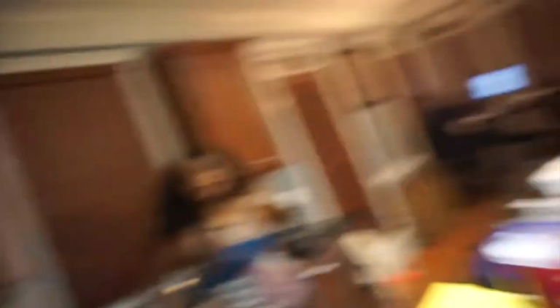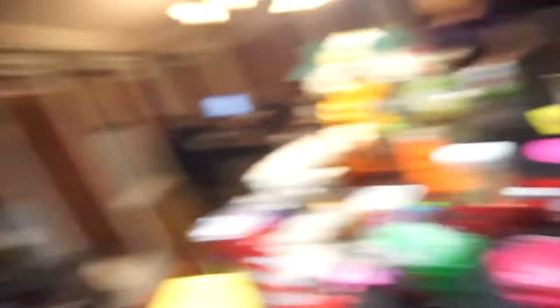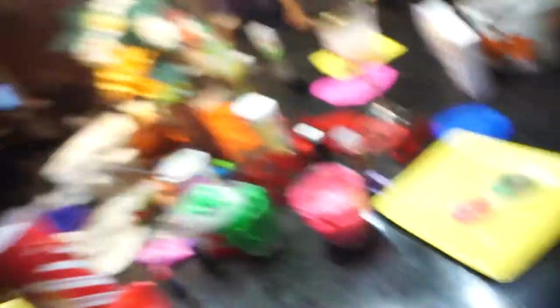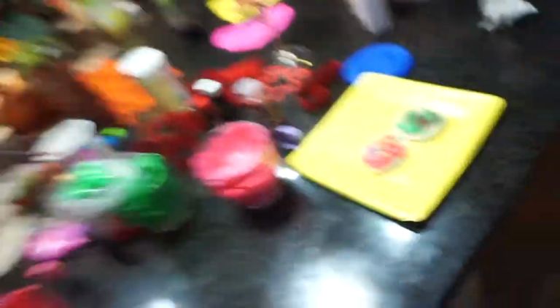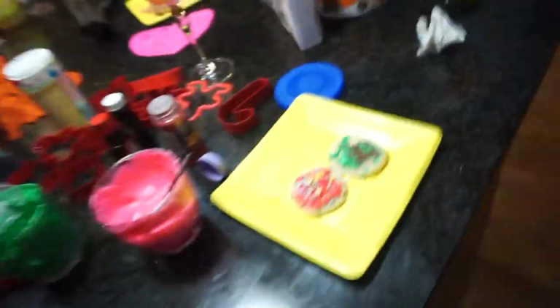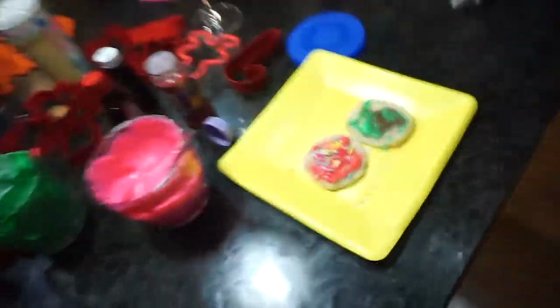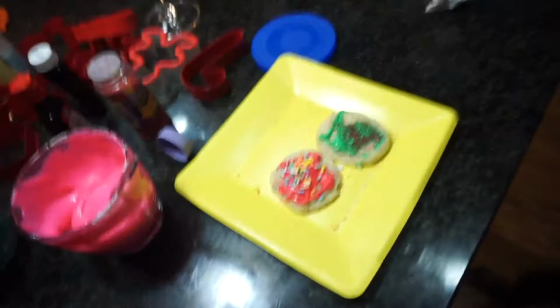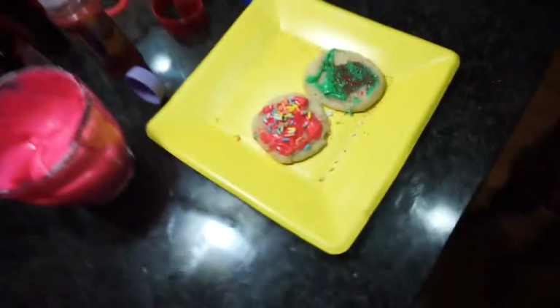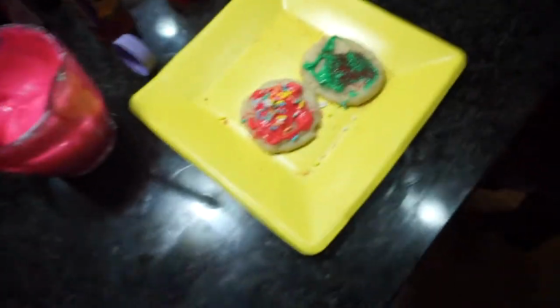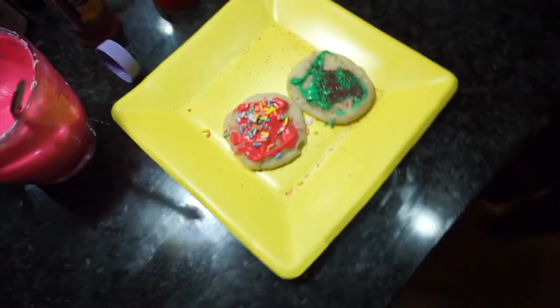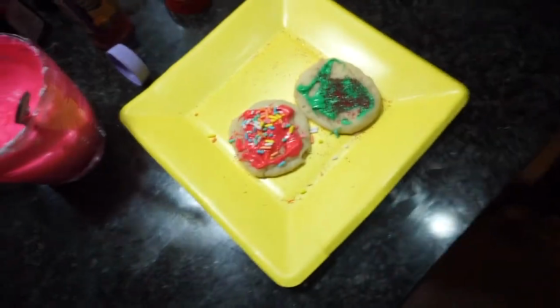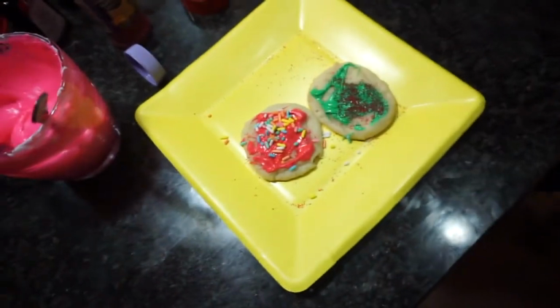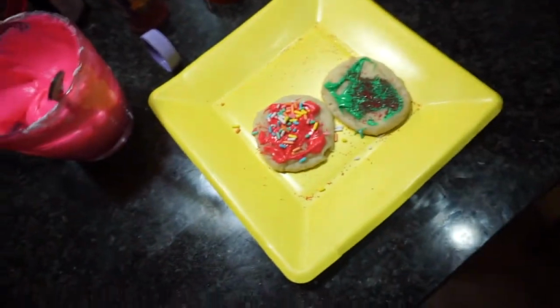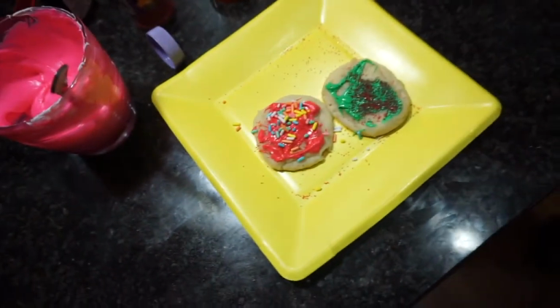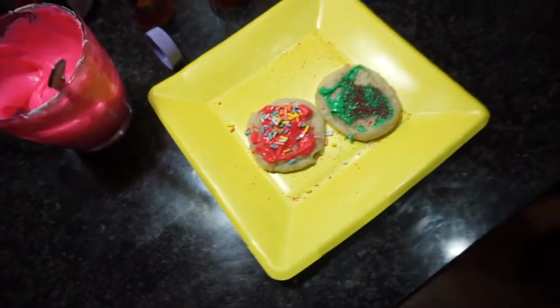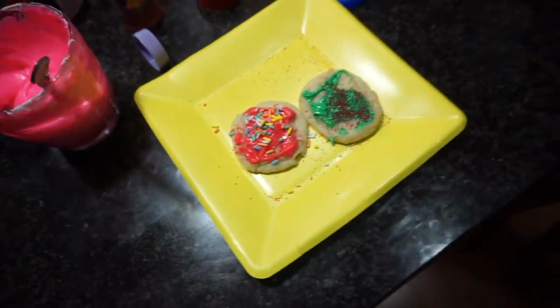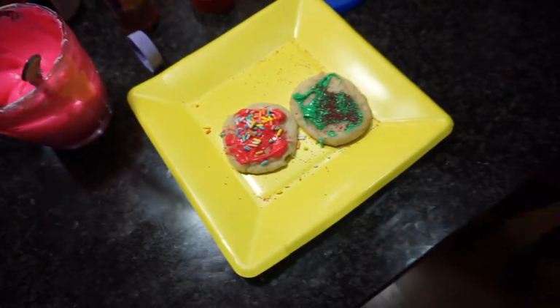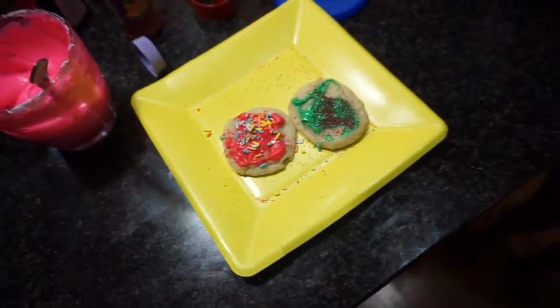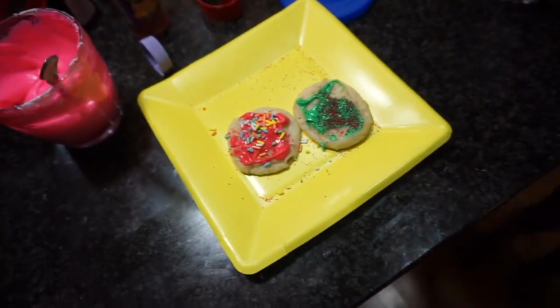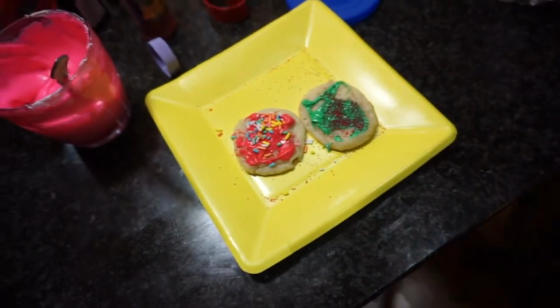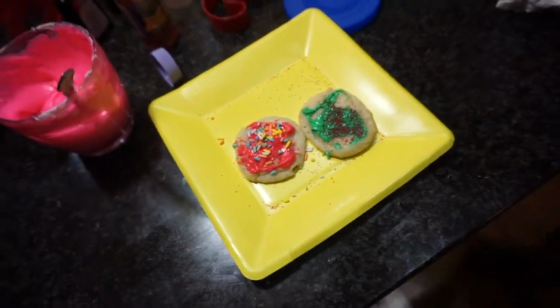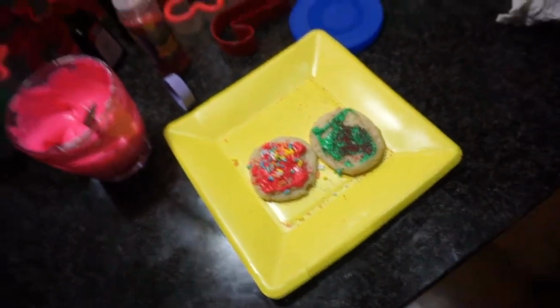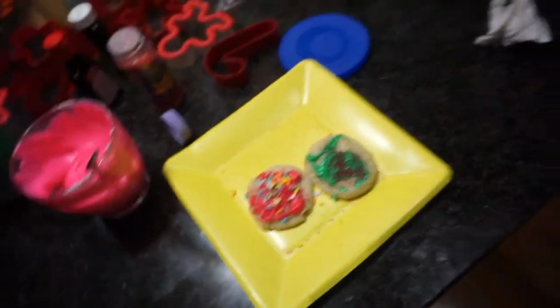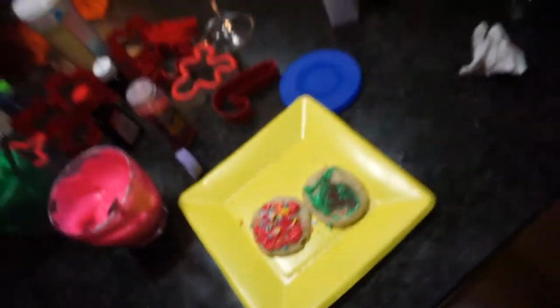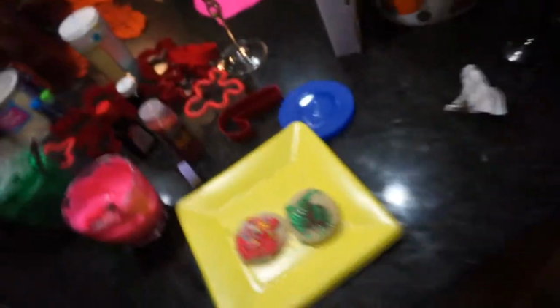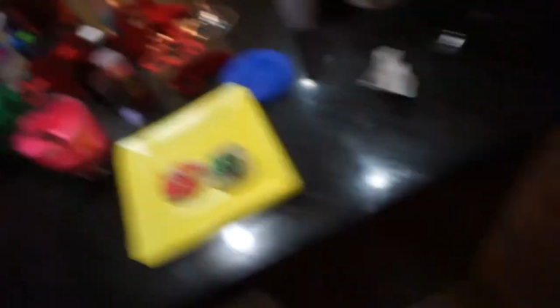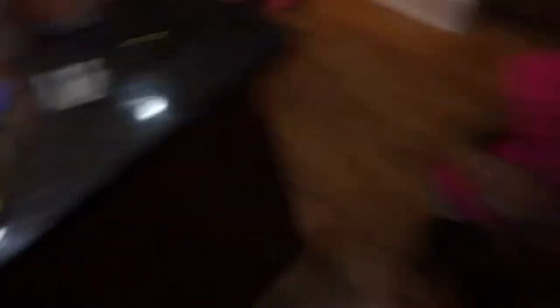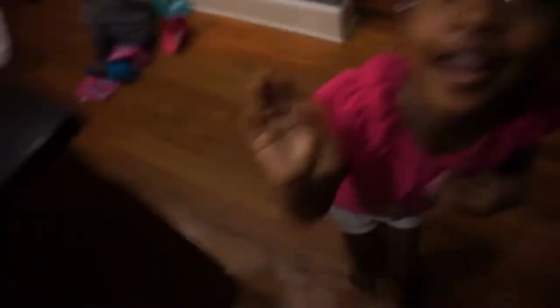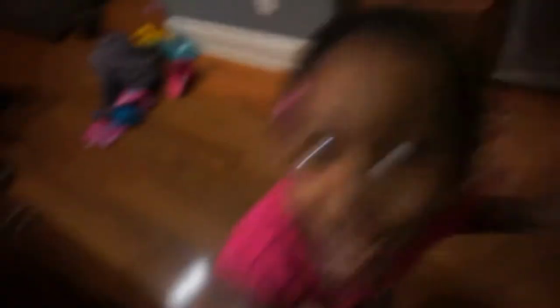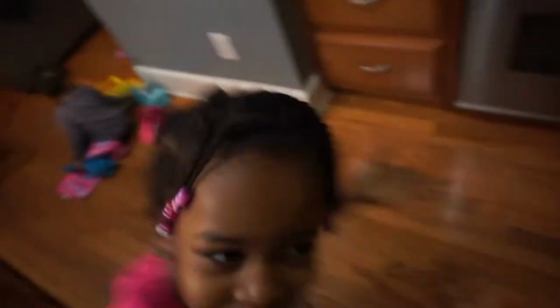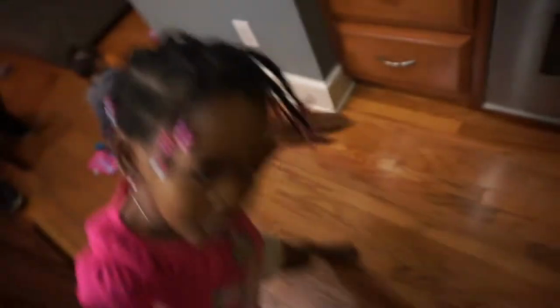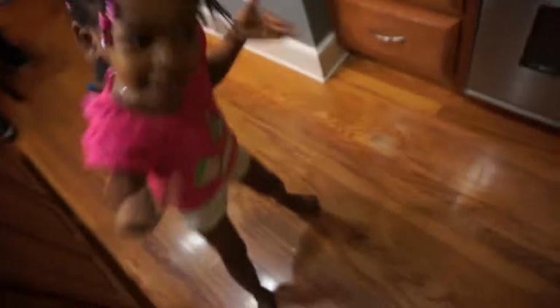Okay guys, so we're making cookies — this is Noah's. Happy birthday to me!